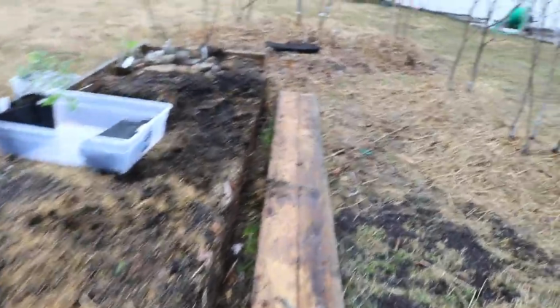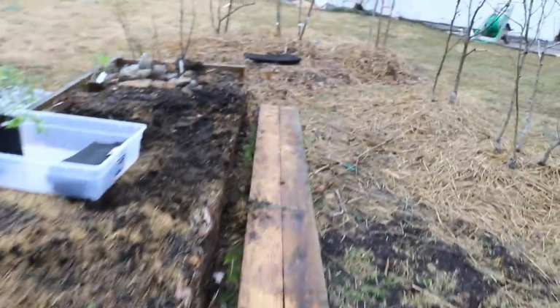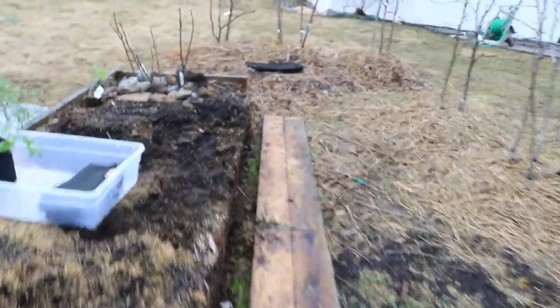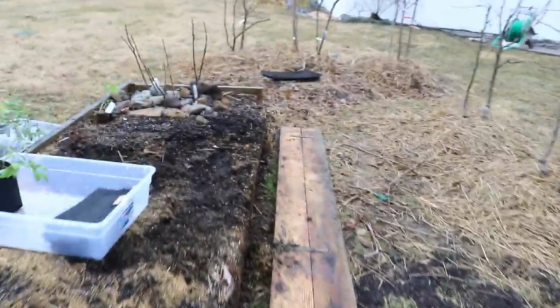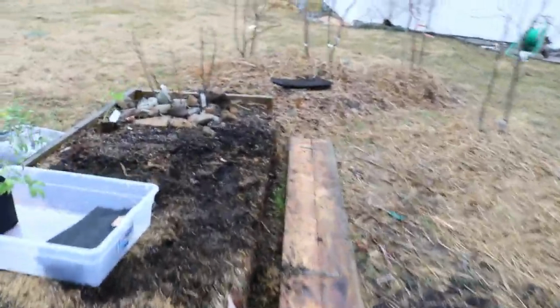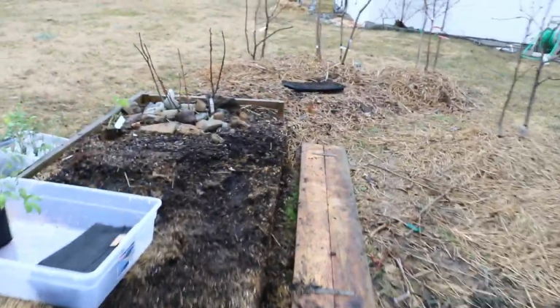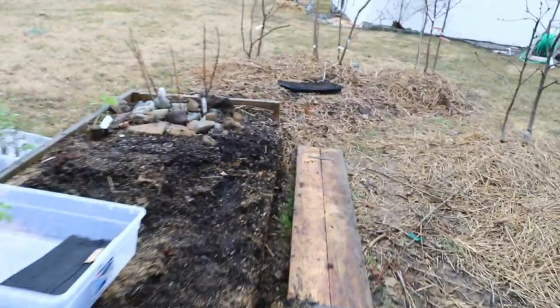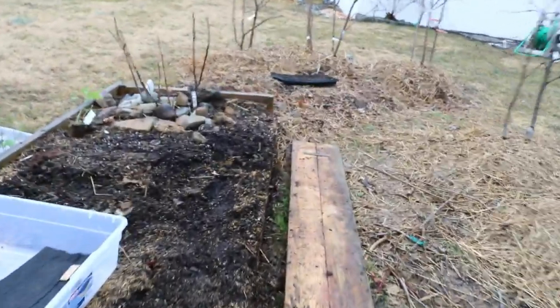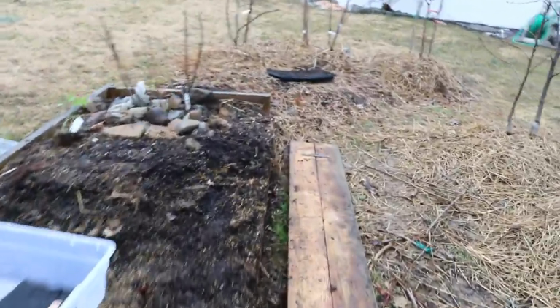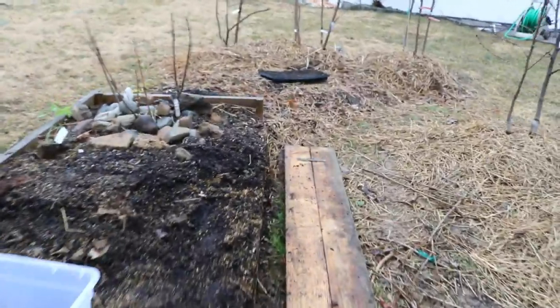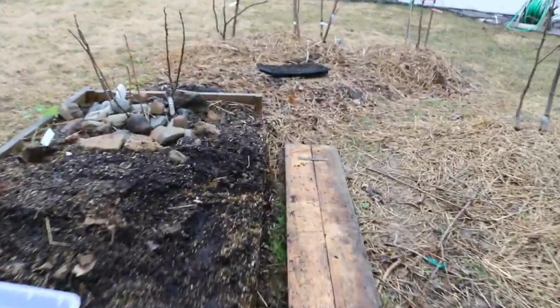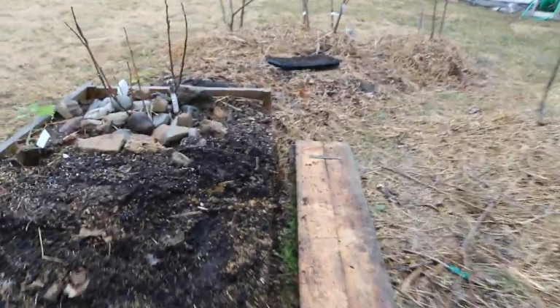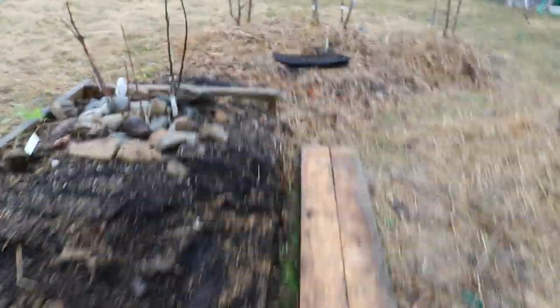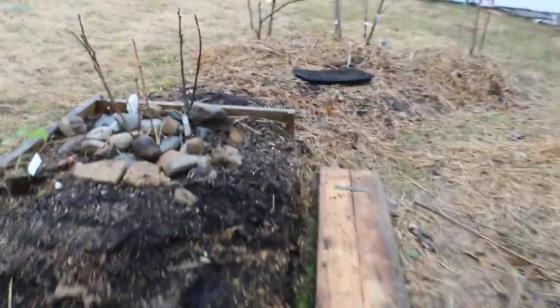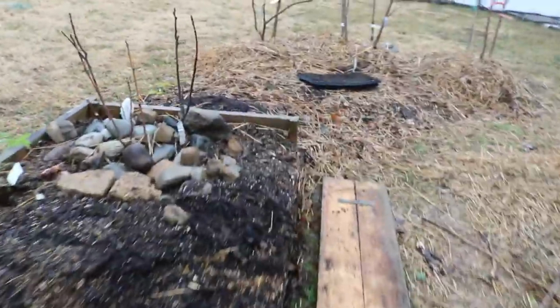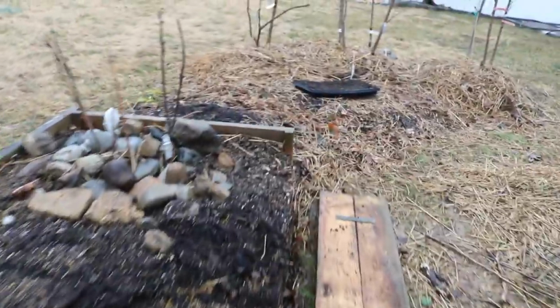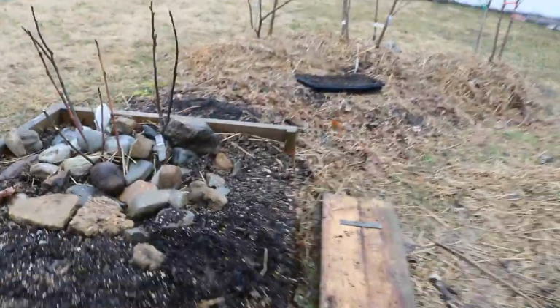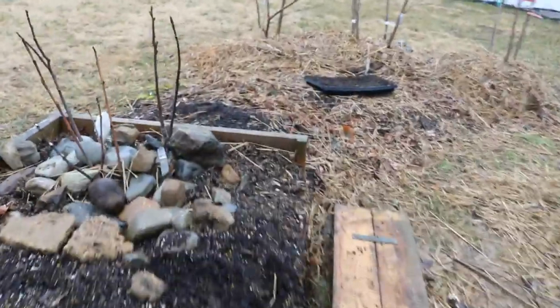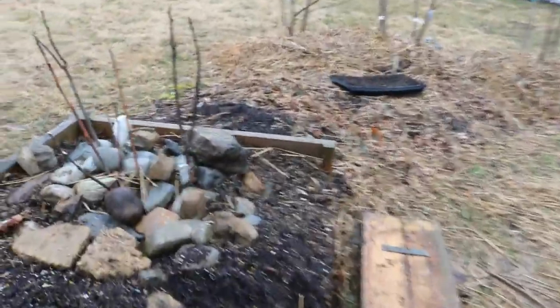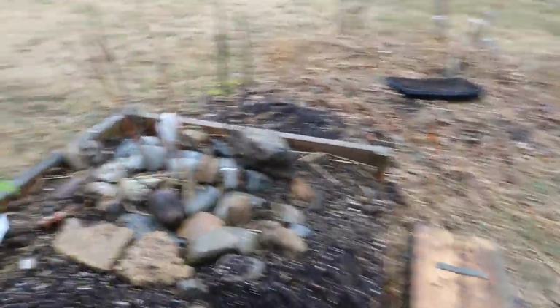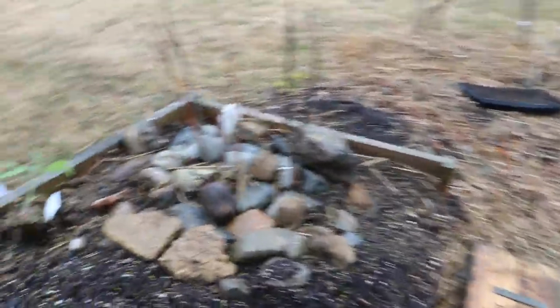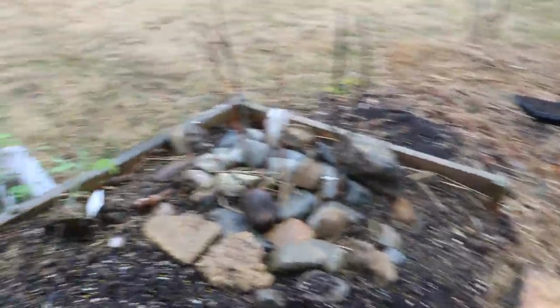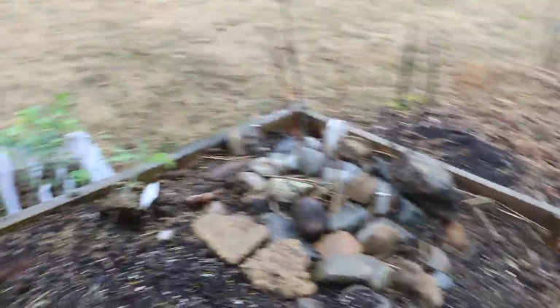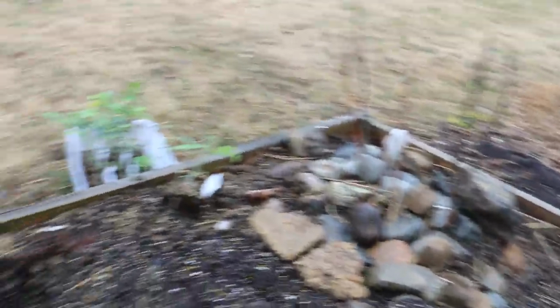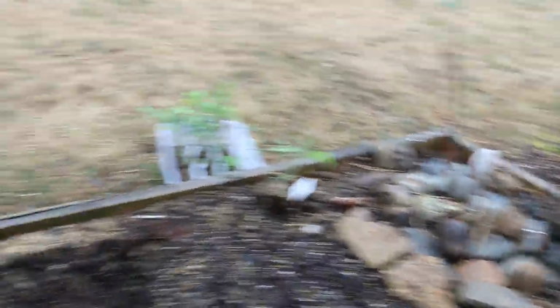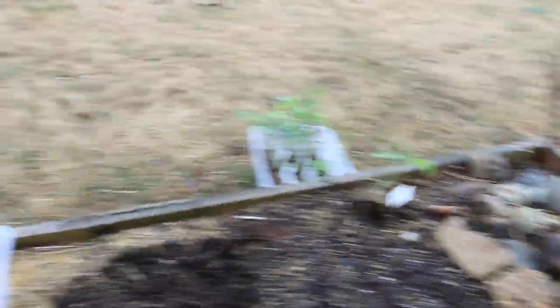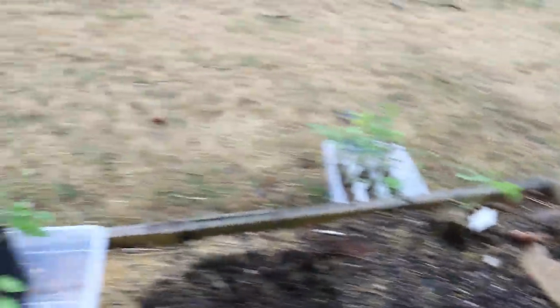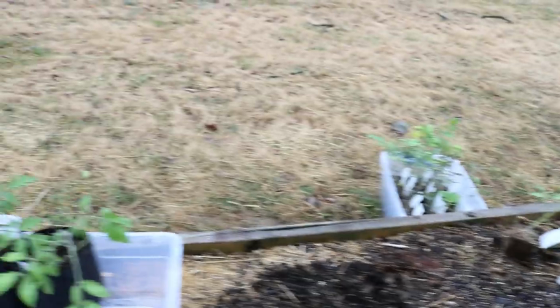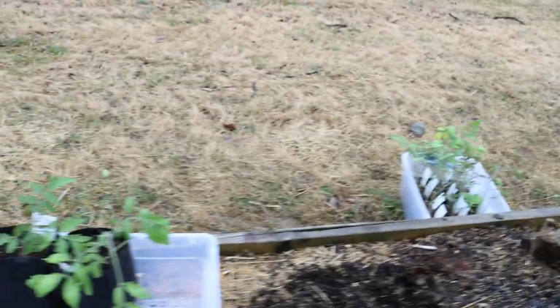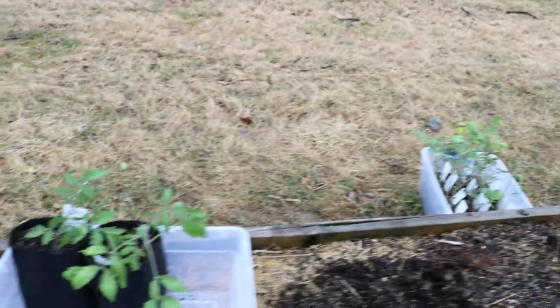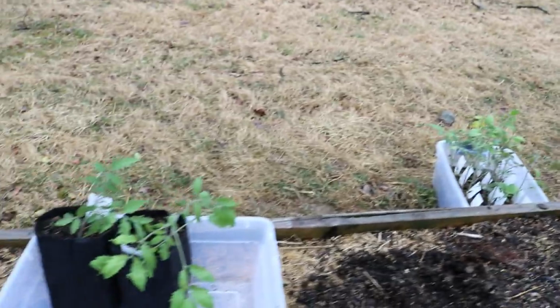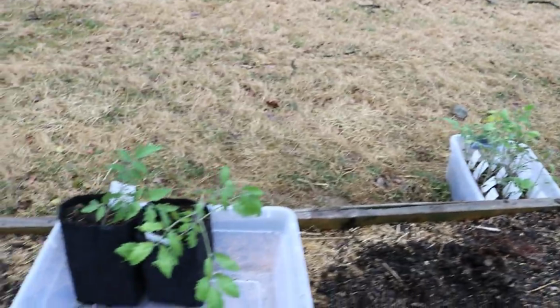Anyway, that is the video, guys — just transplanting tomatoes.